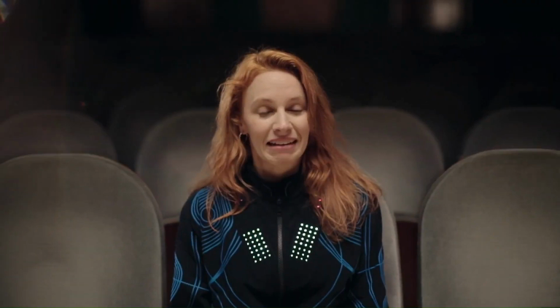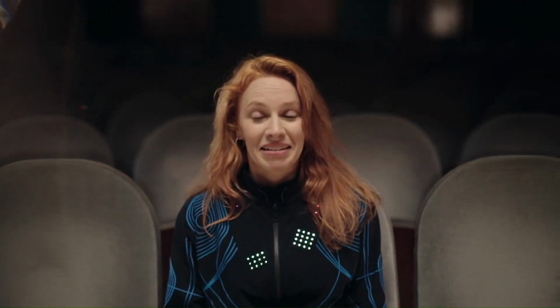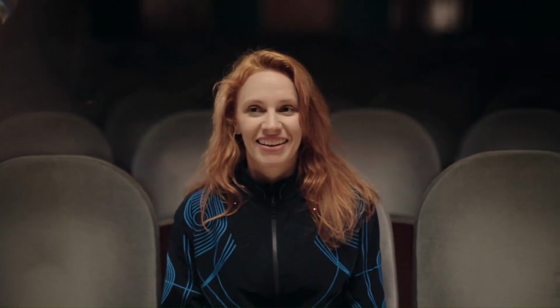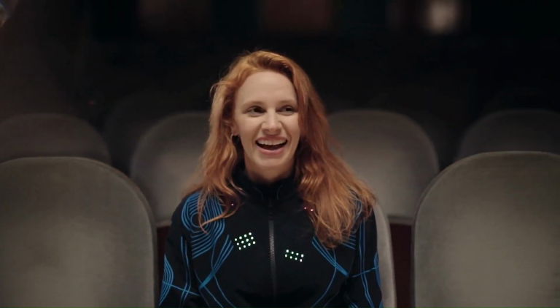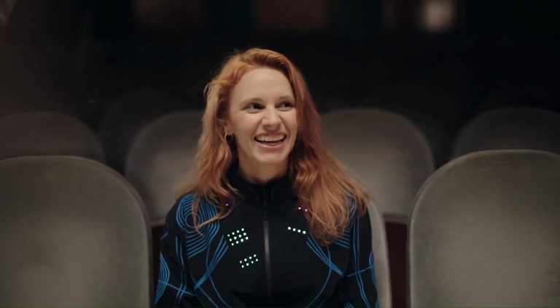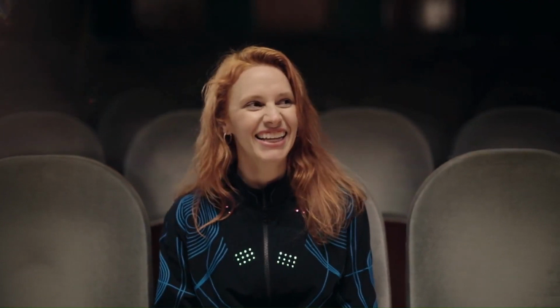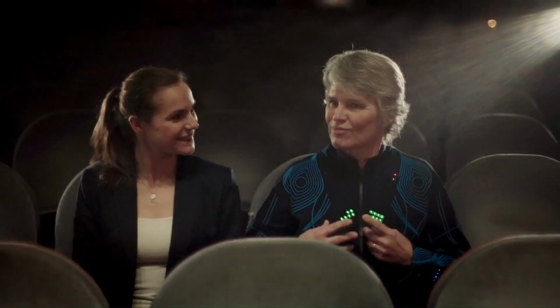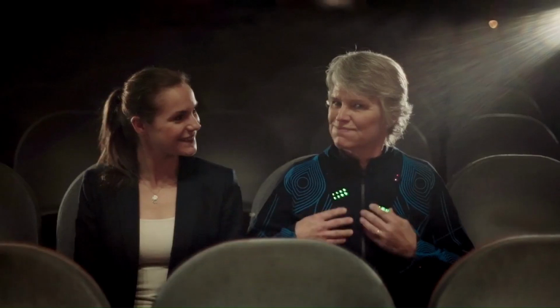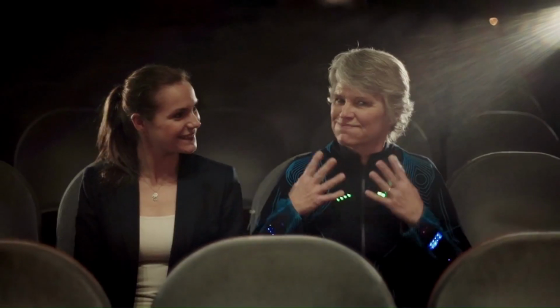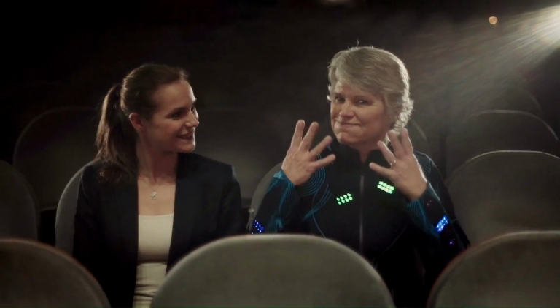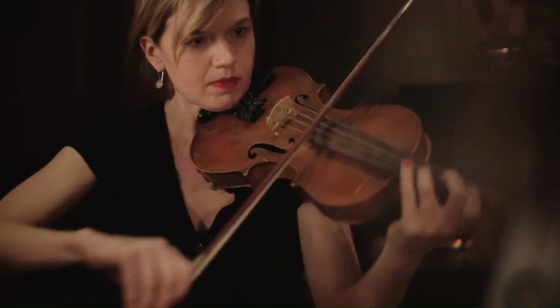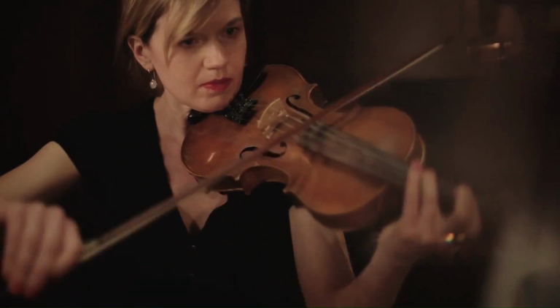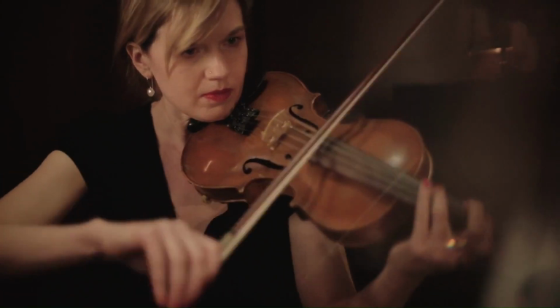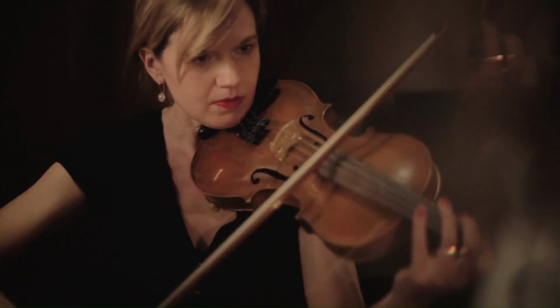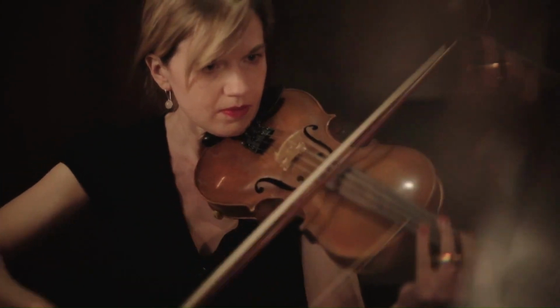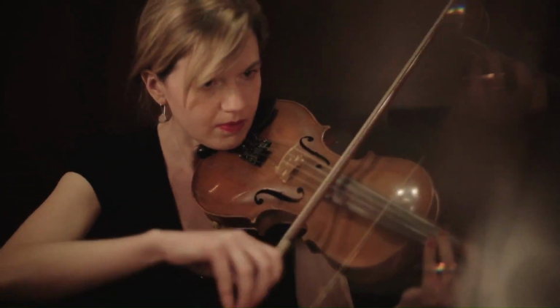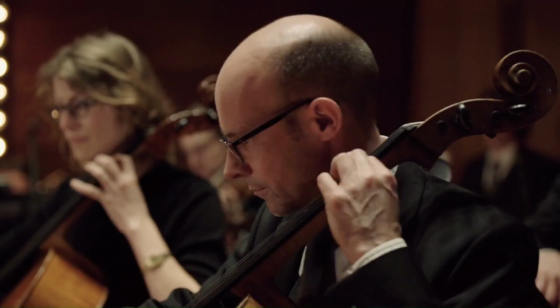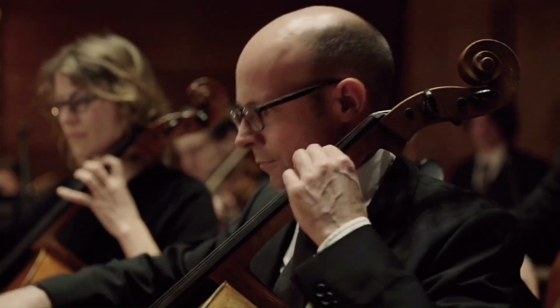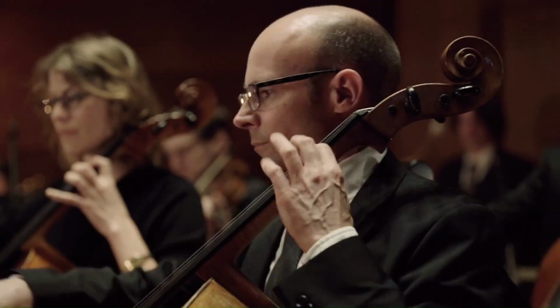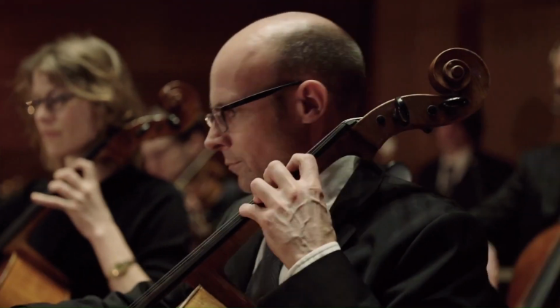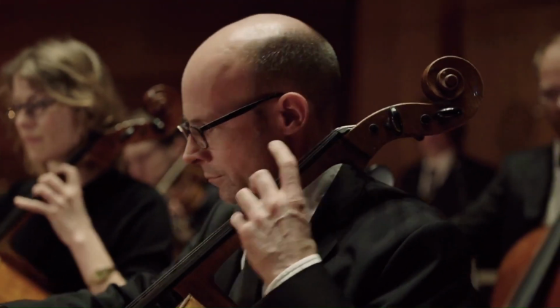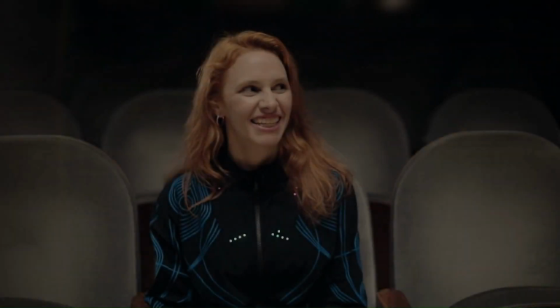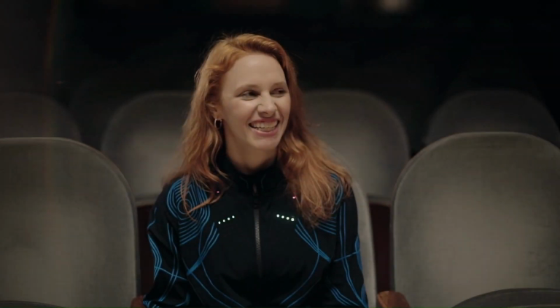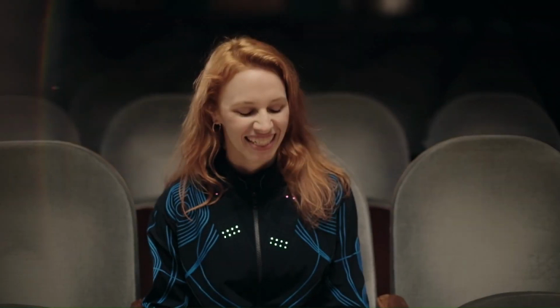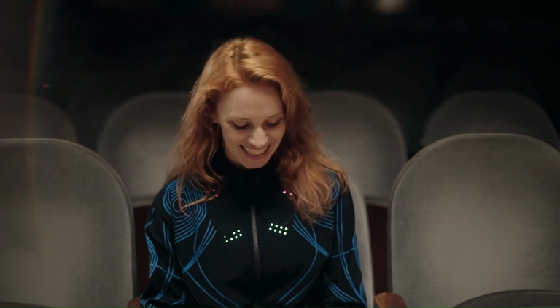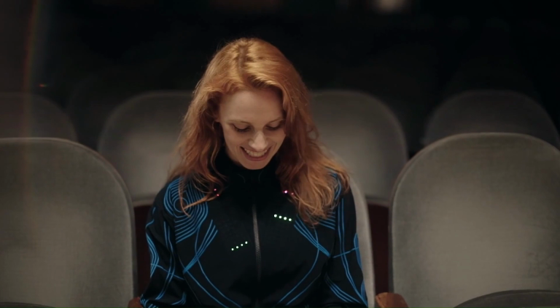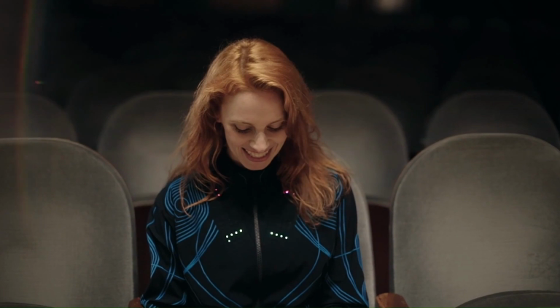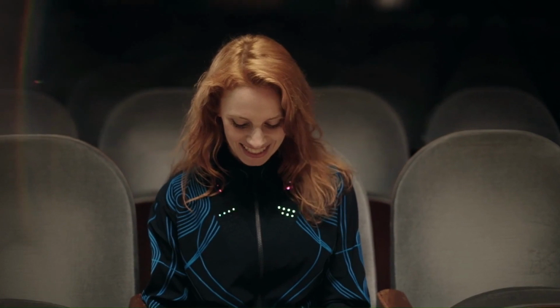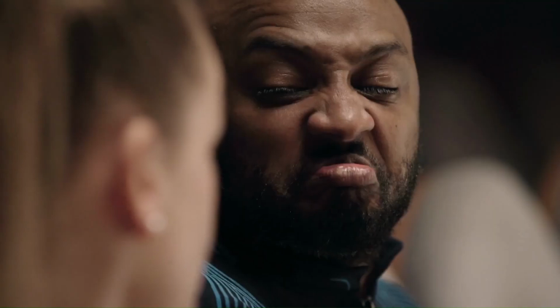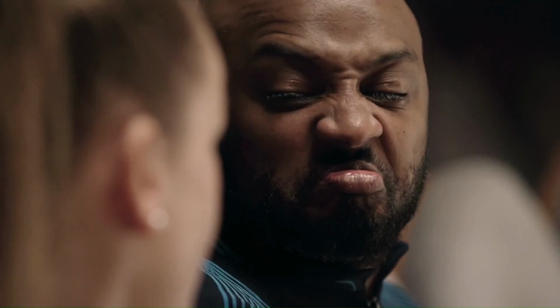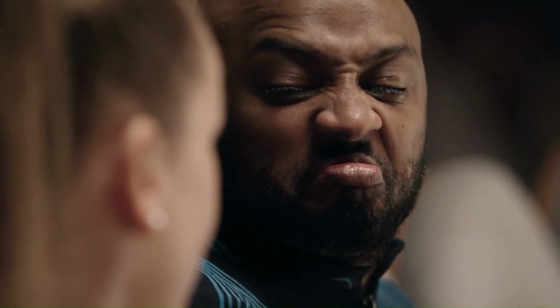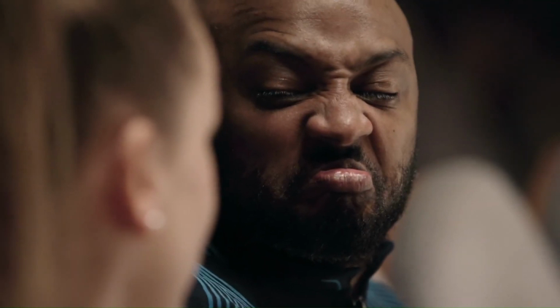The Sound Shirt is available for purchase from the CuteCircuit website.